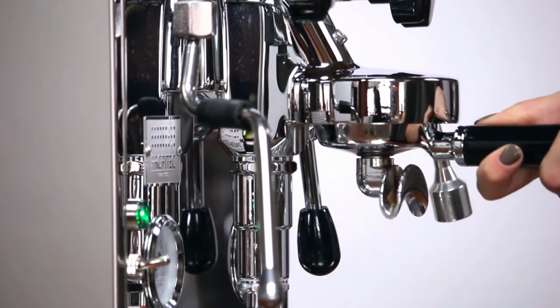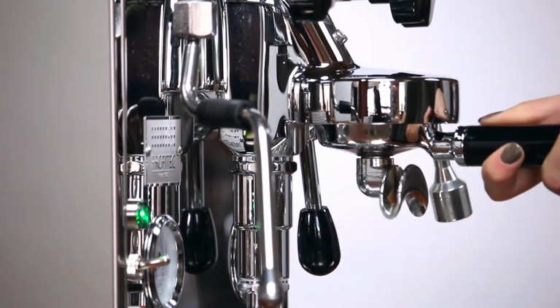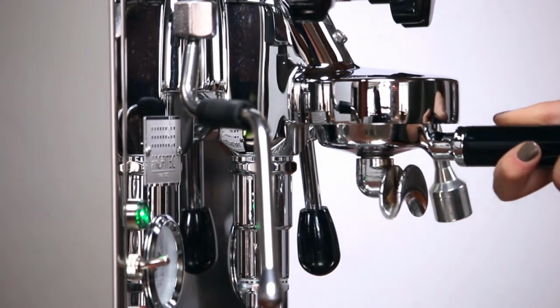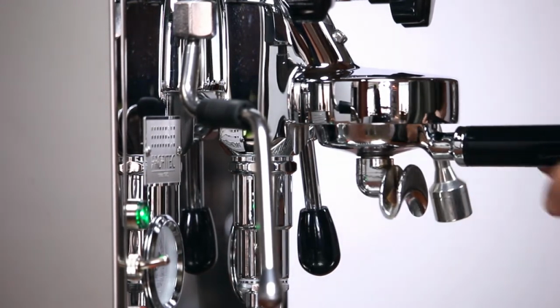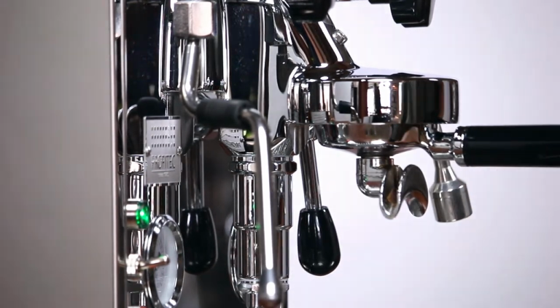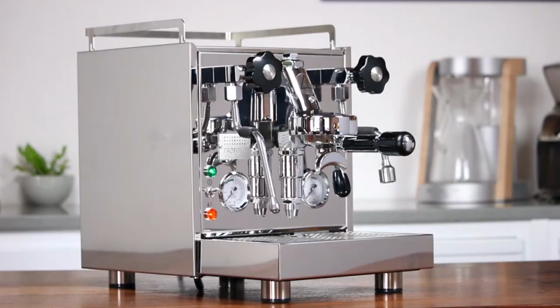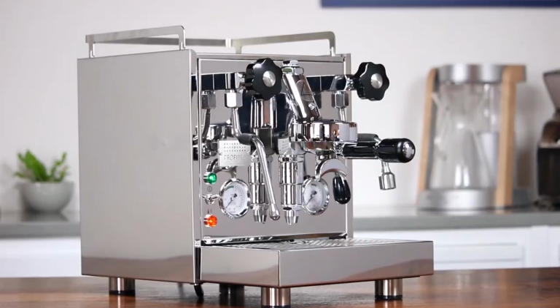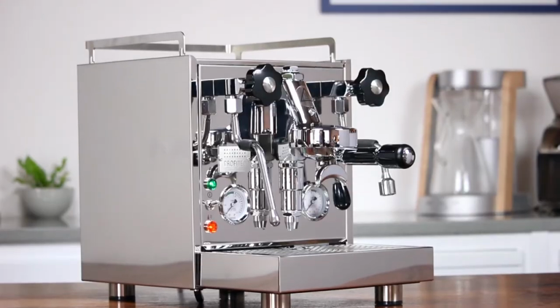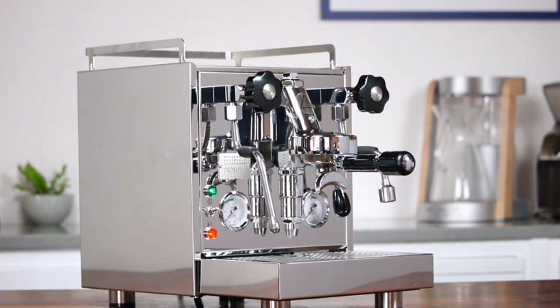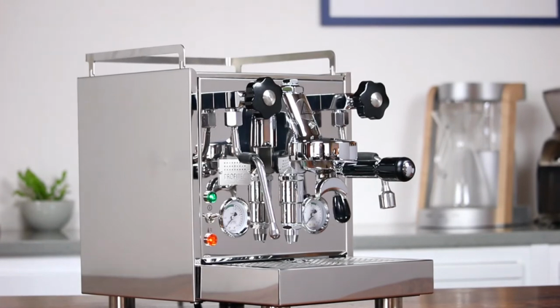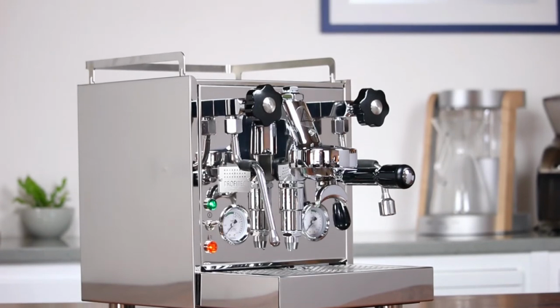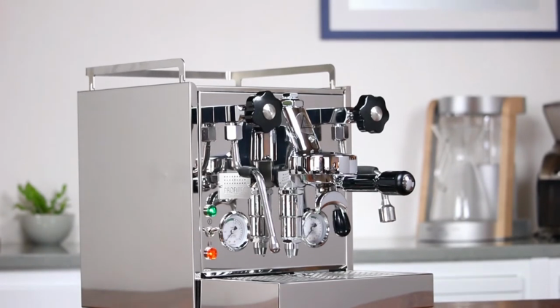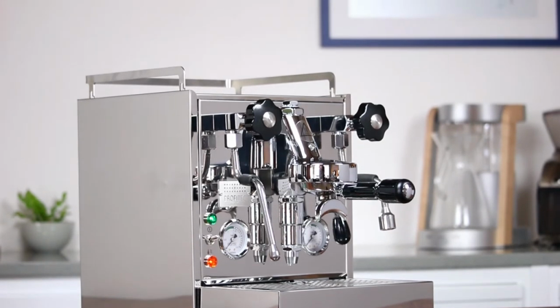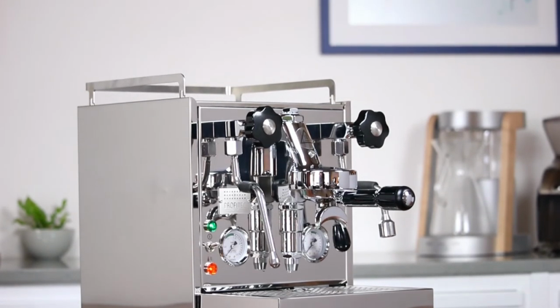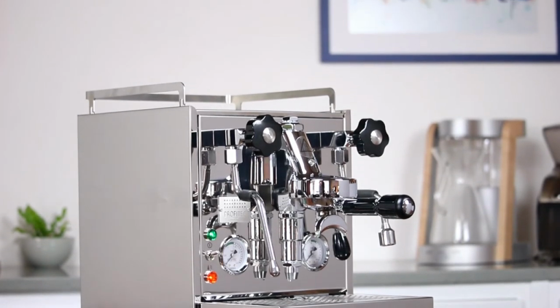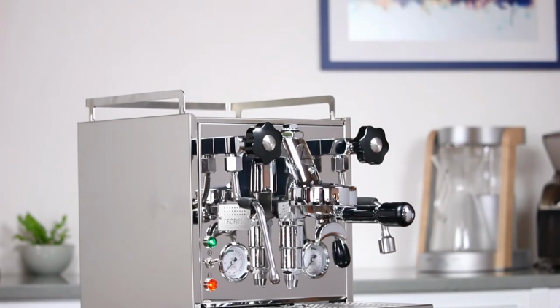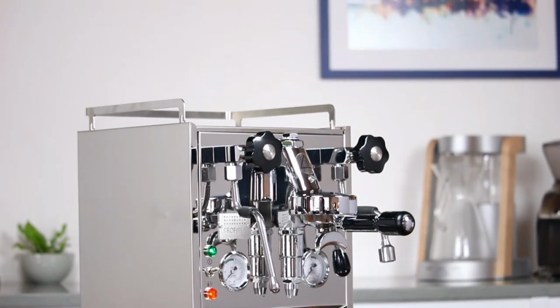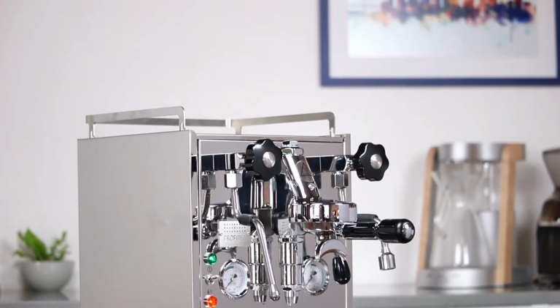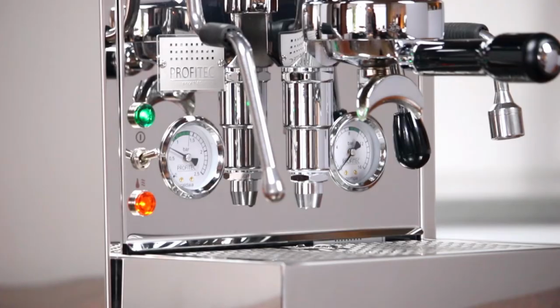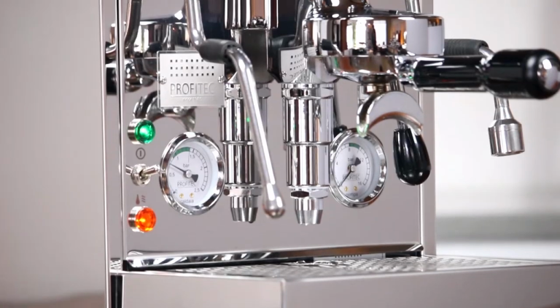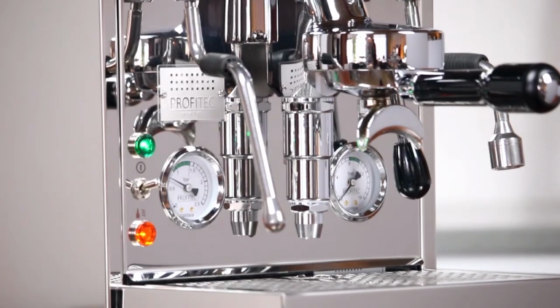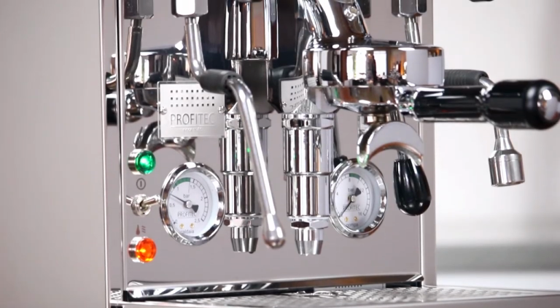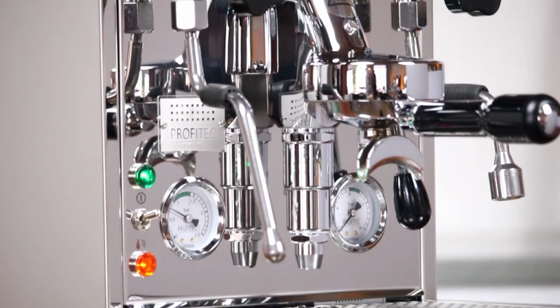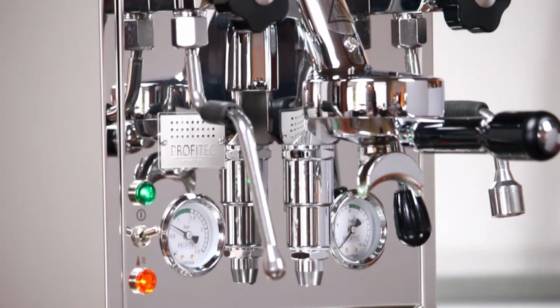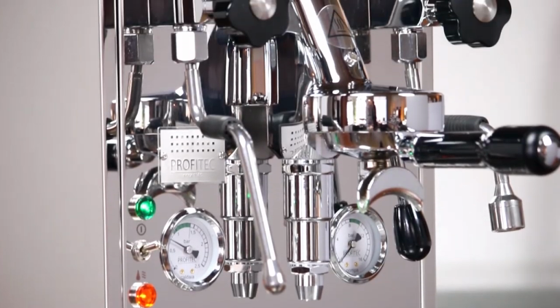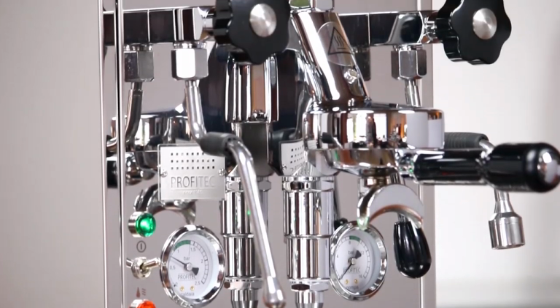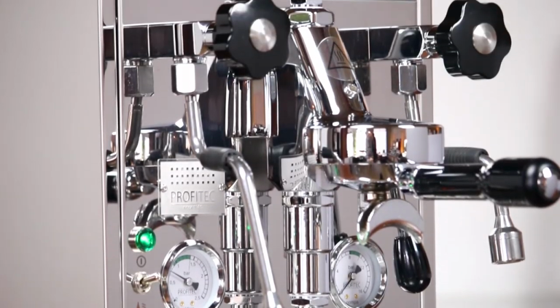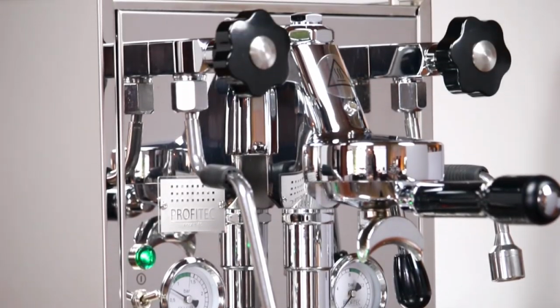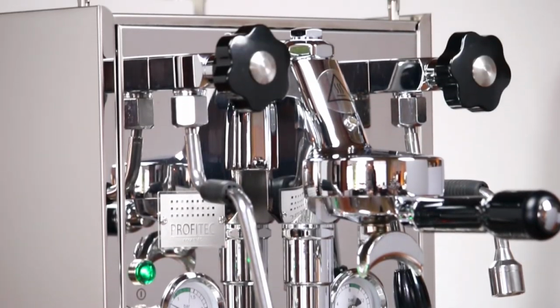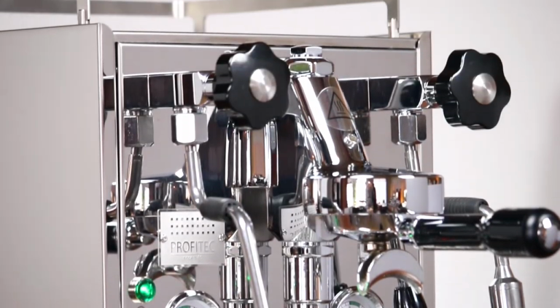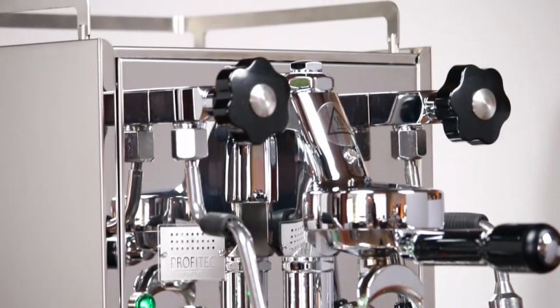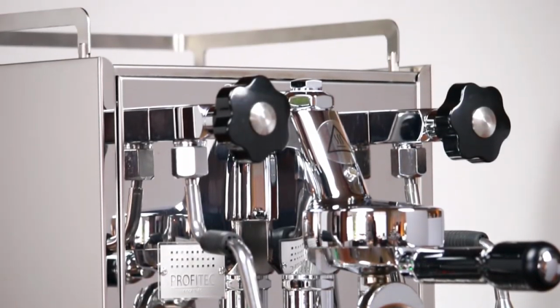At this point, your setup is done. All you have to do is wait for the machine to come to temperature and then you'll be ready to pull your first shots.